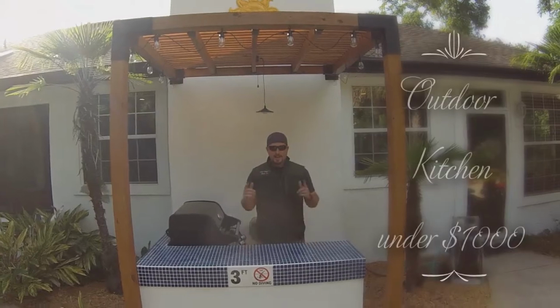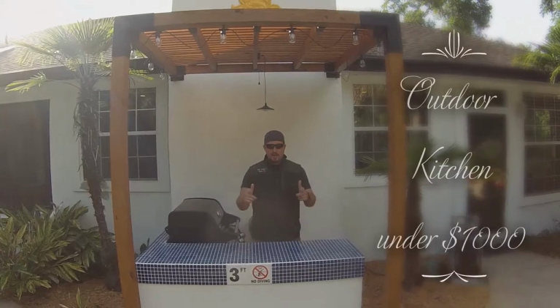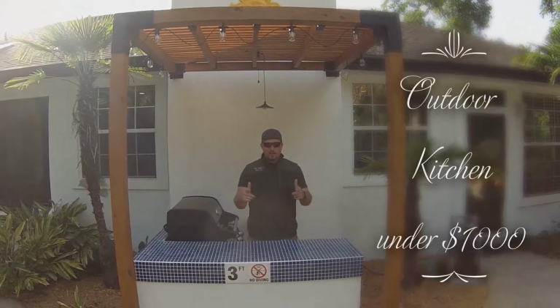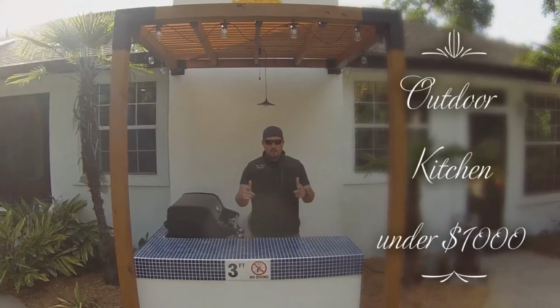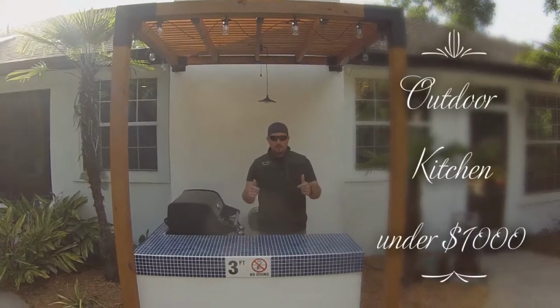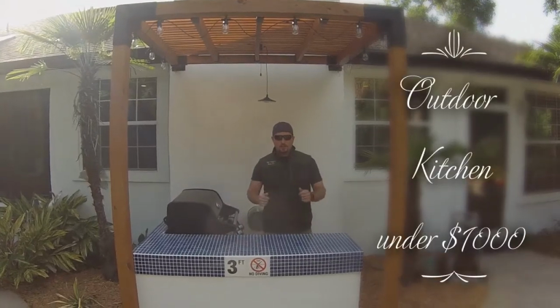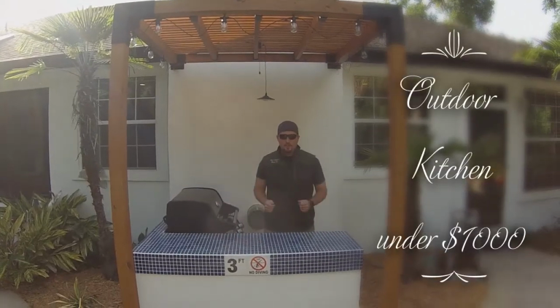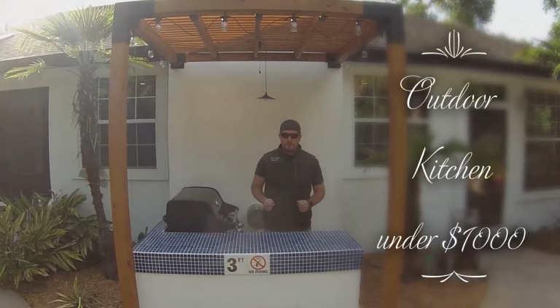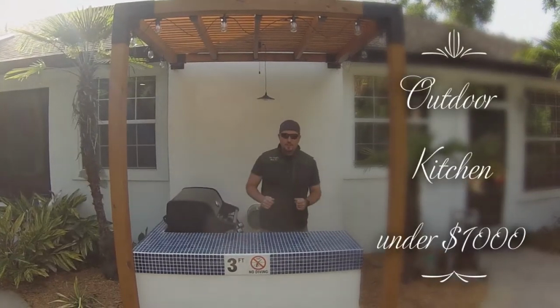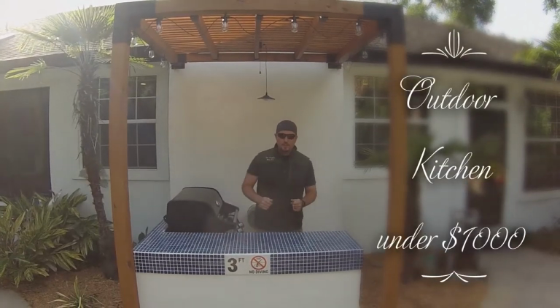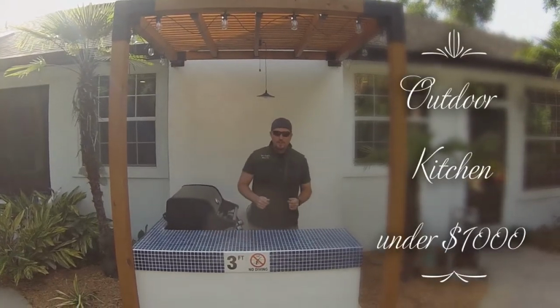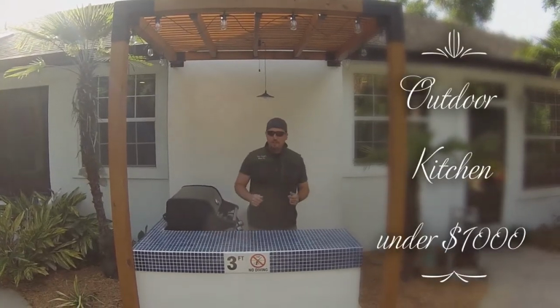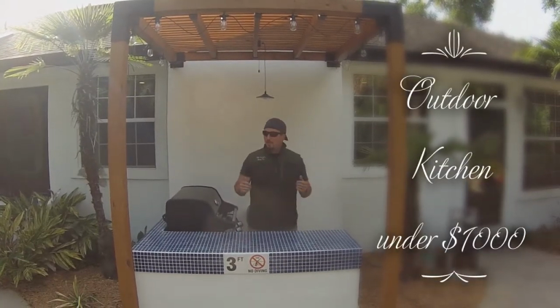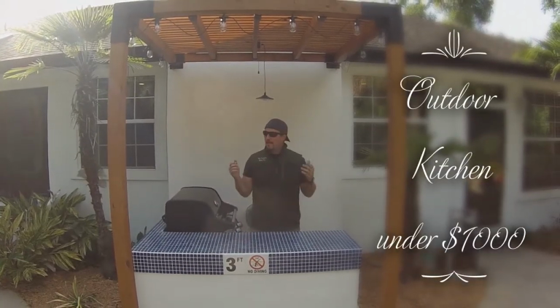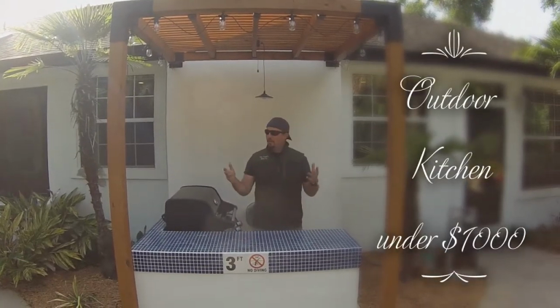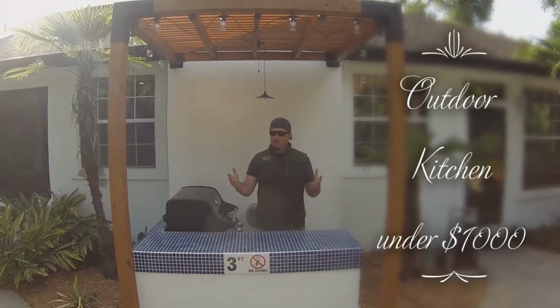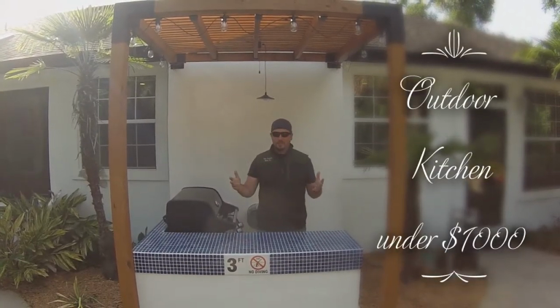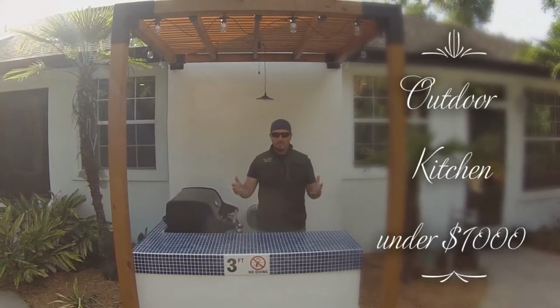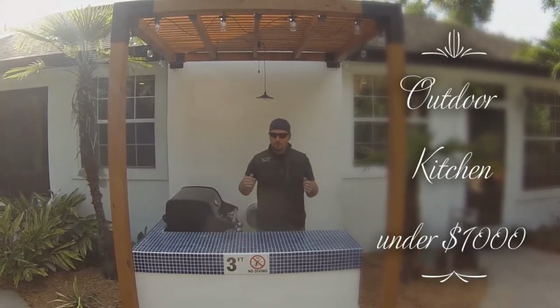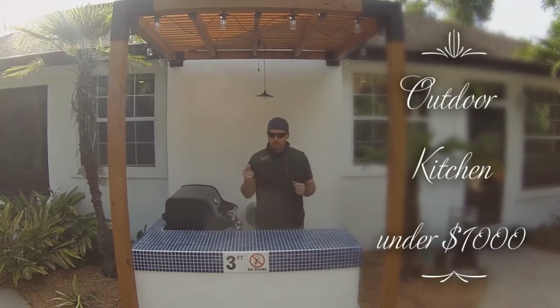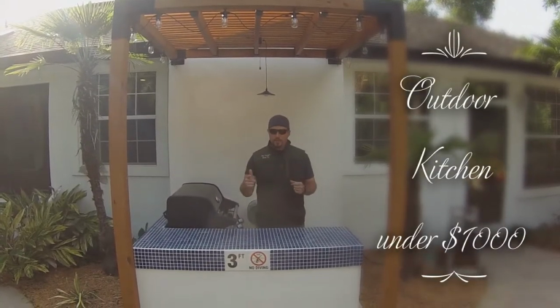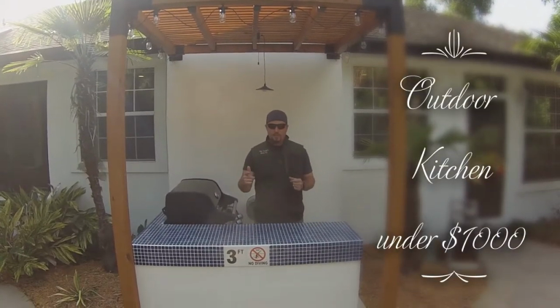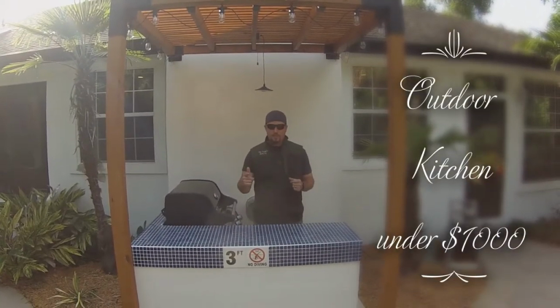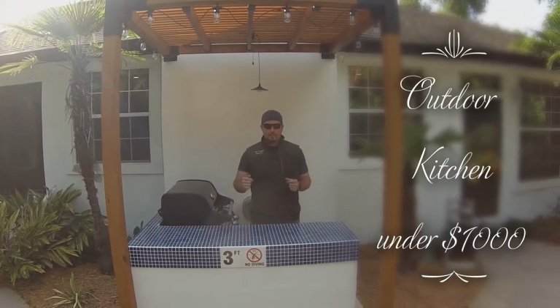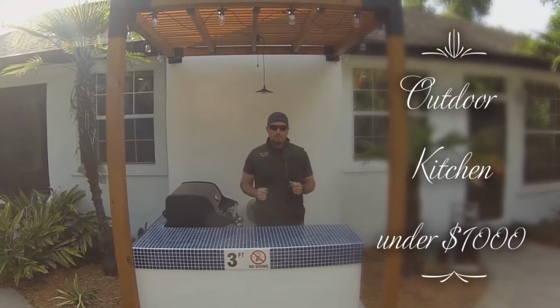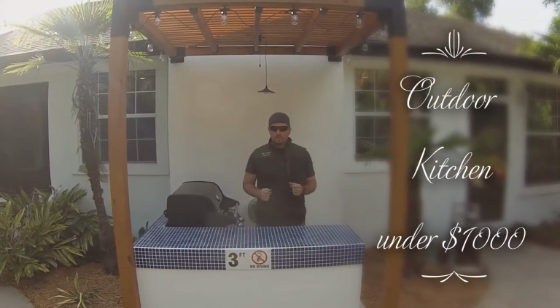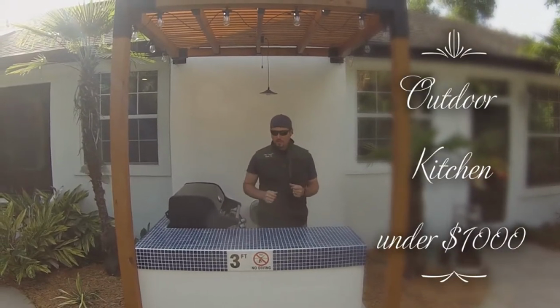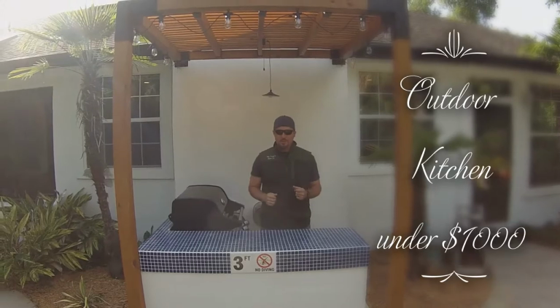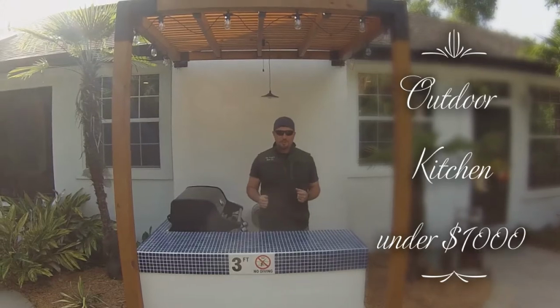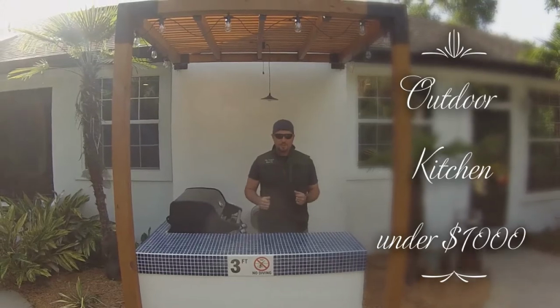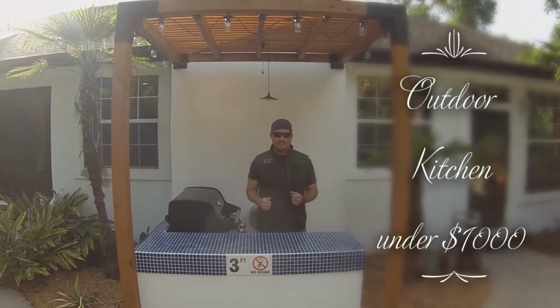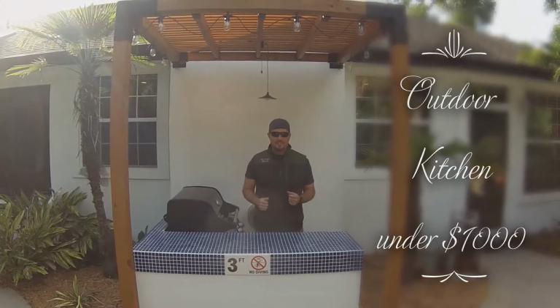Howdy, partner. So you want to learn how to build an outdoor kitchen for under $1,000? Well, you're in luck. We're going to show you today.